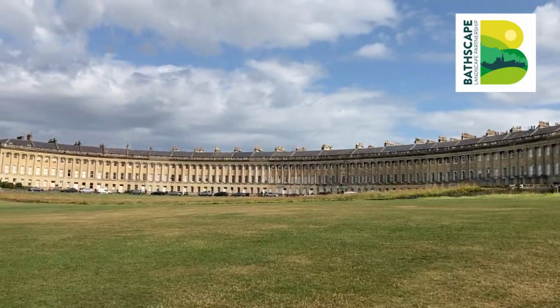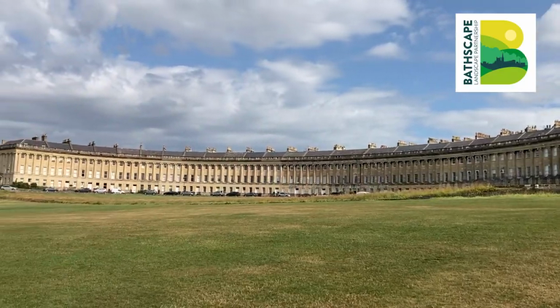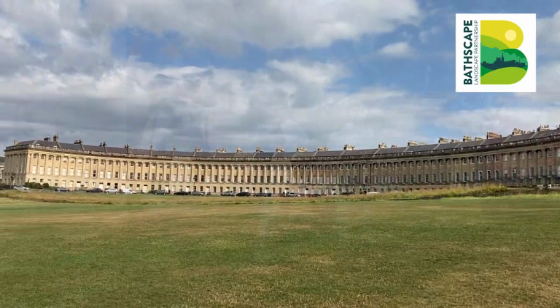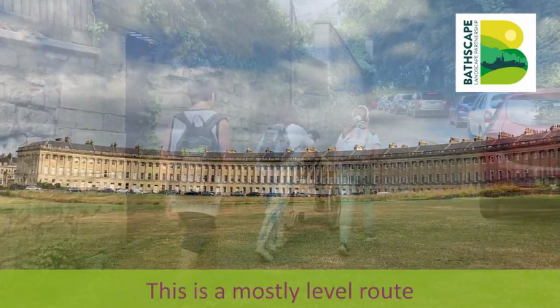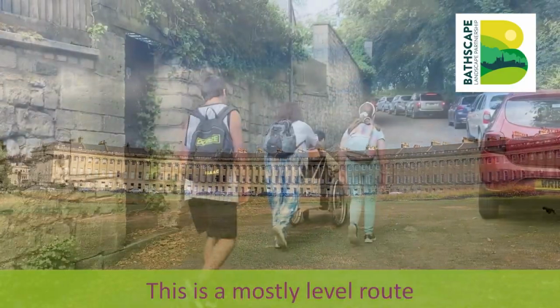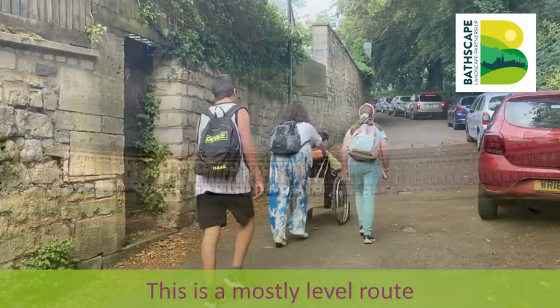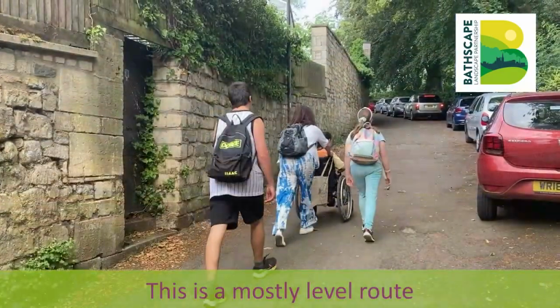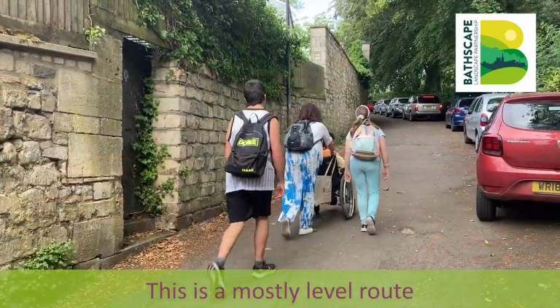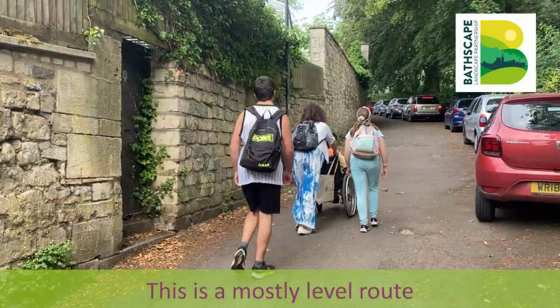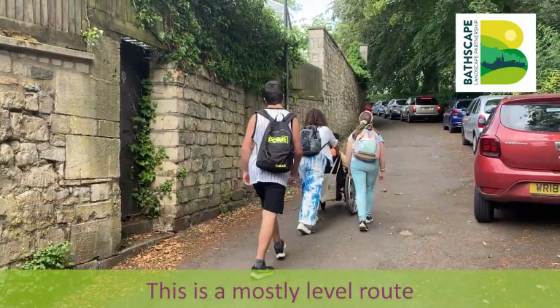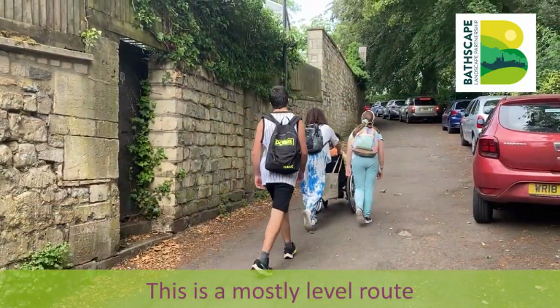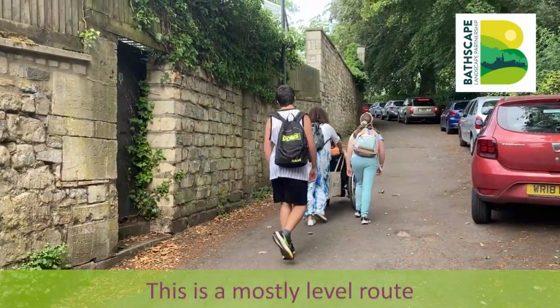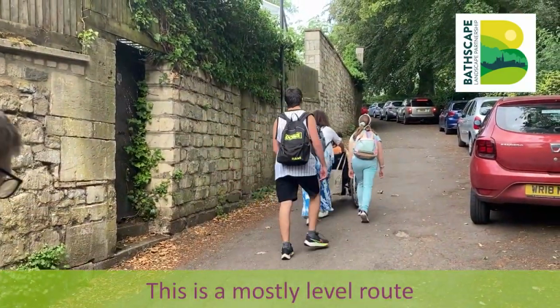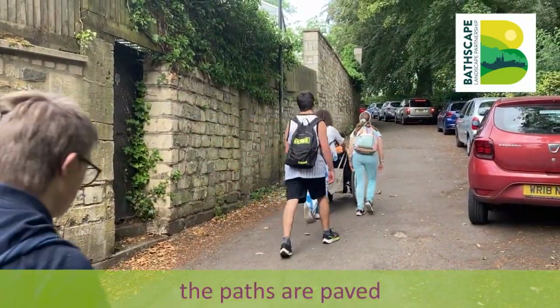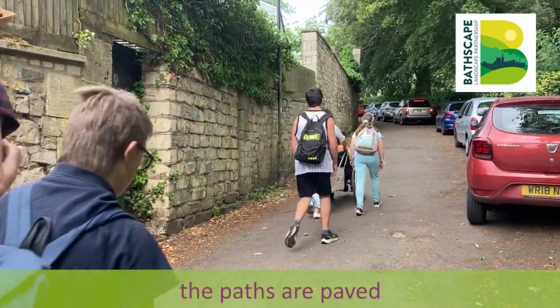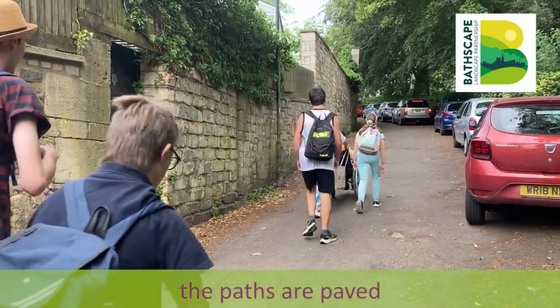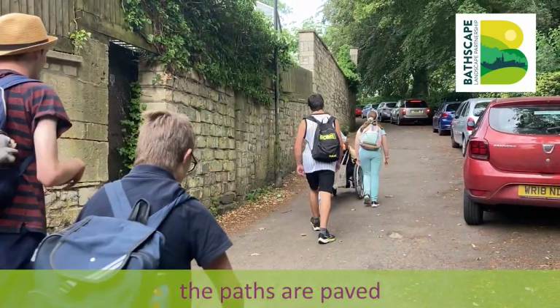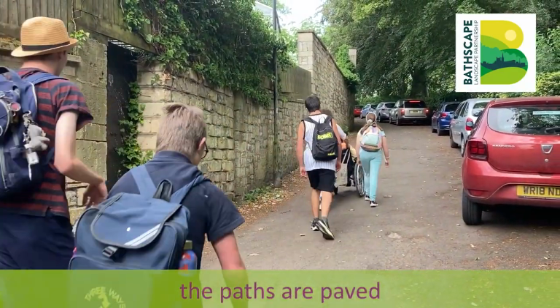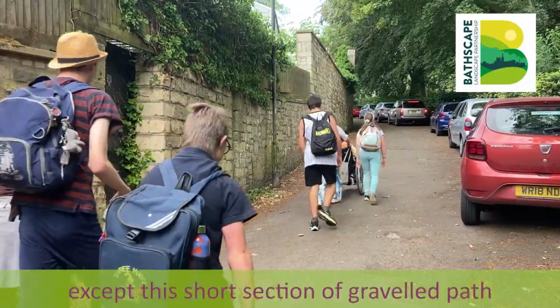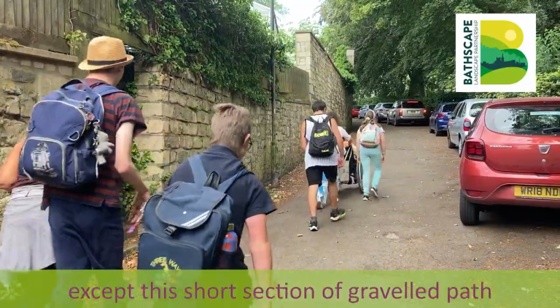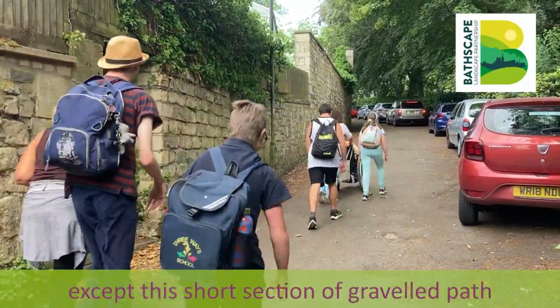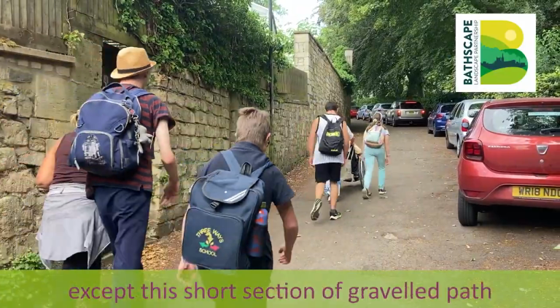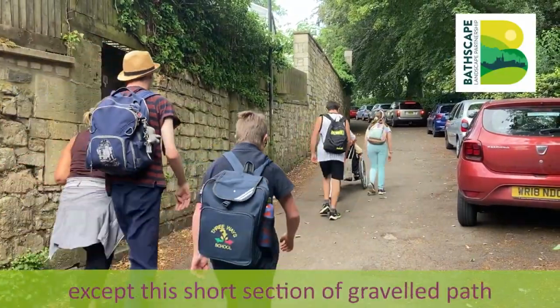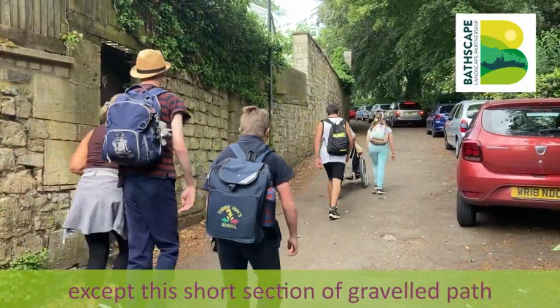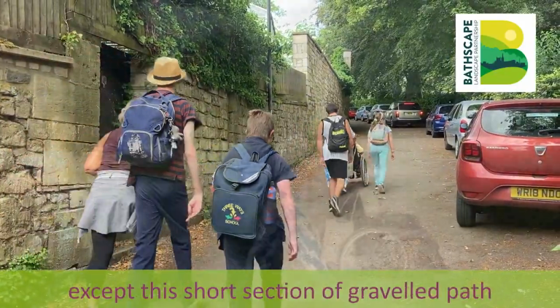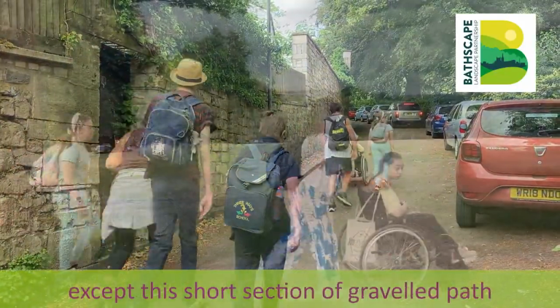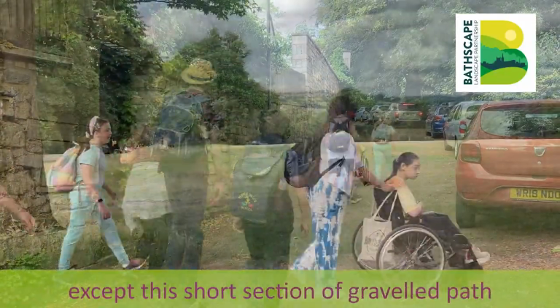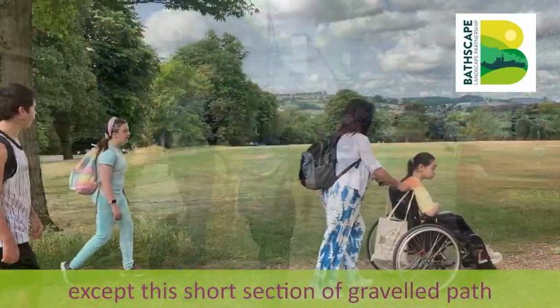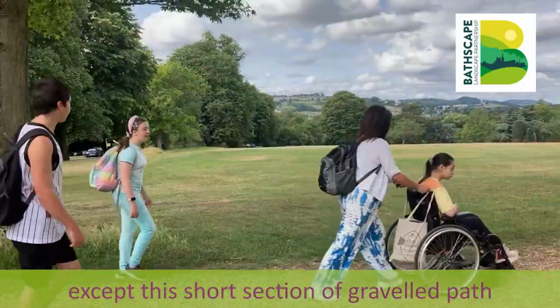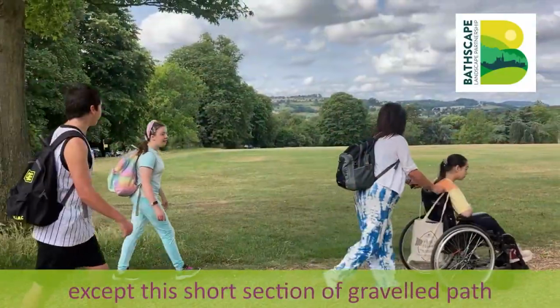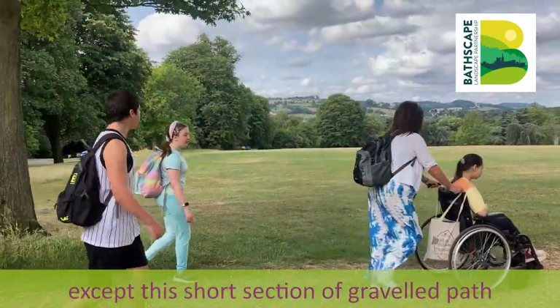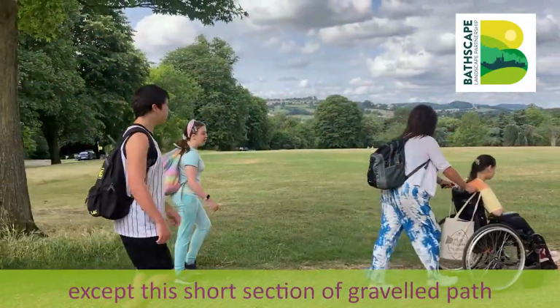This is a mostly level route. The paths are paved except this short section of graveled path.